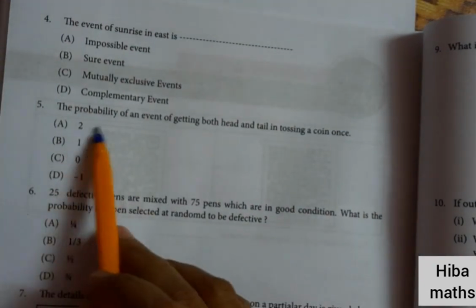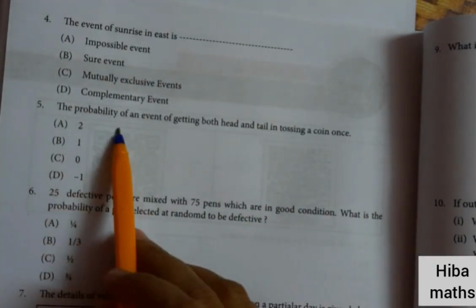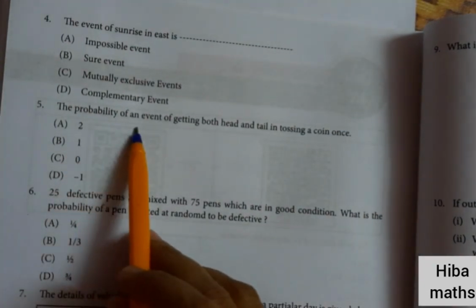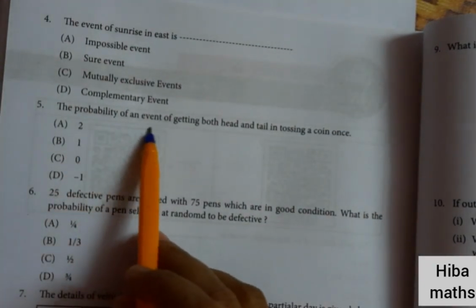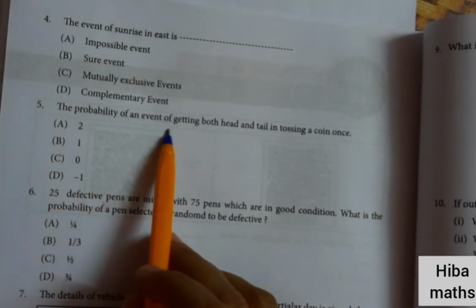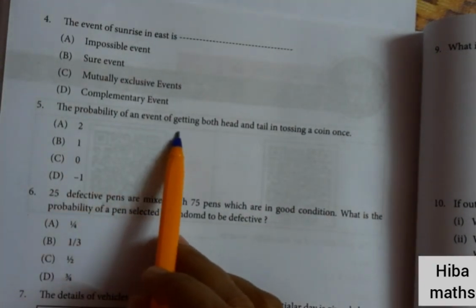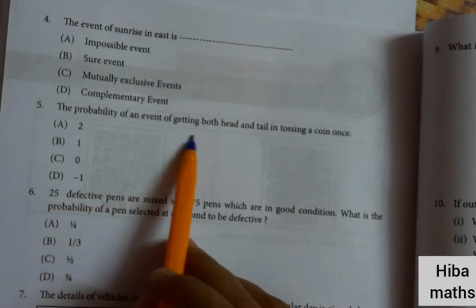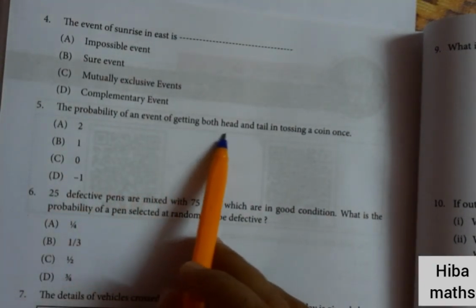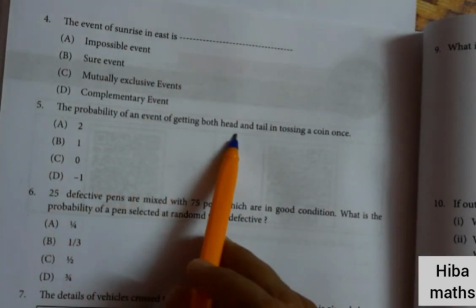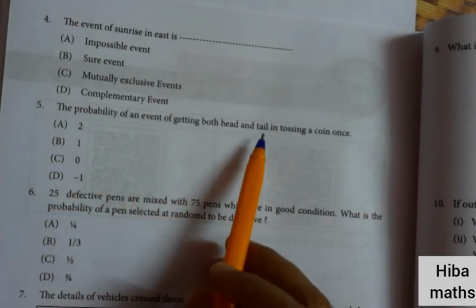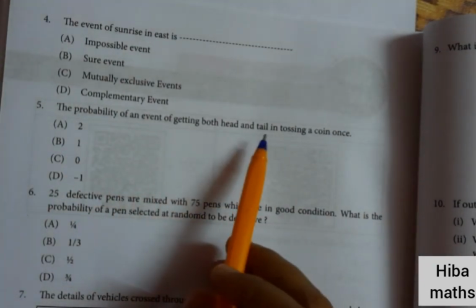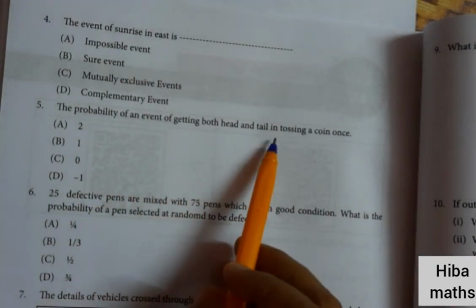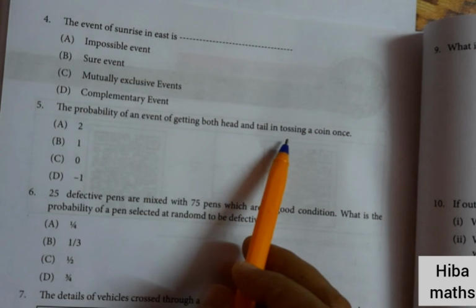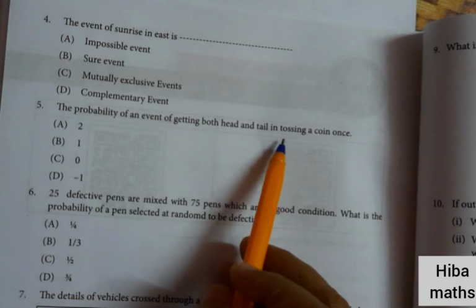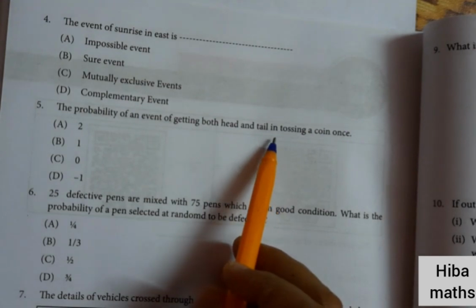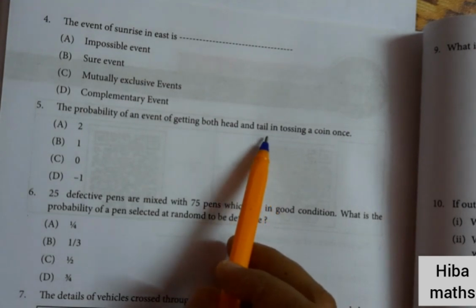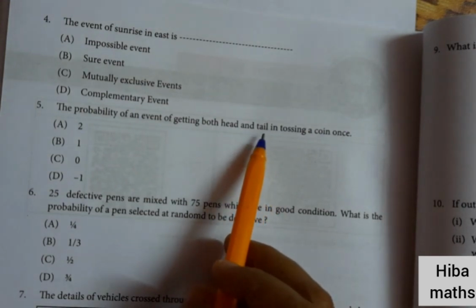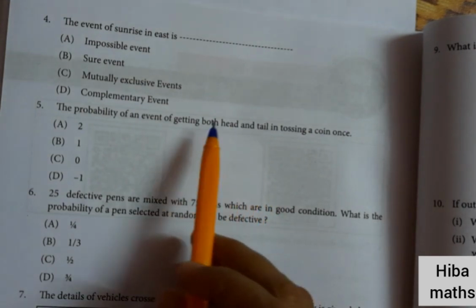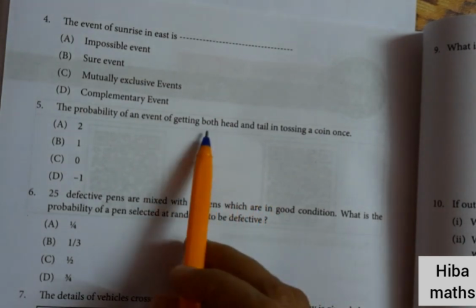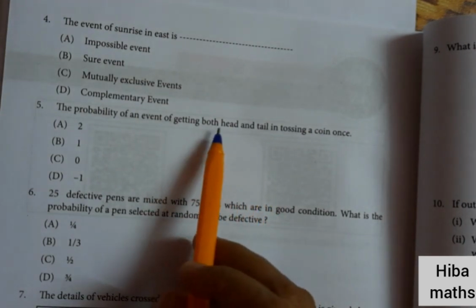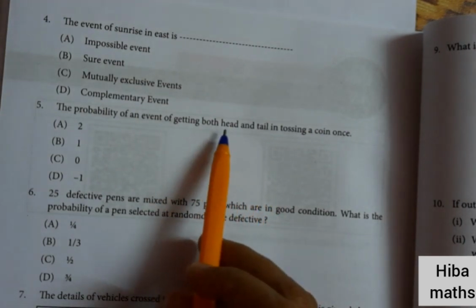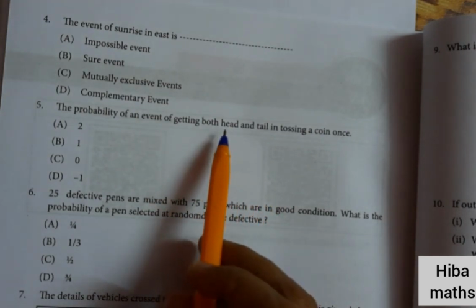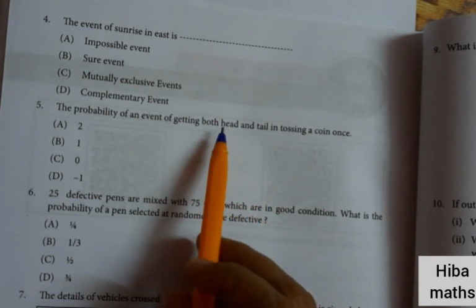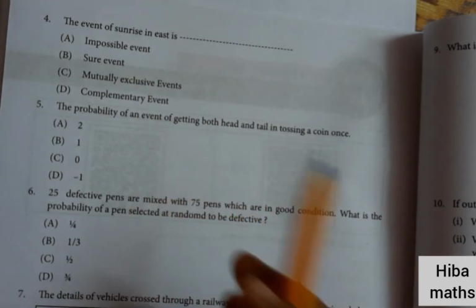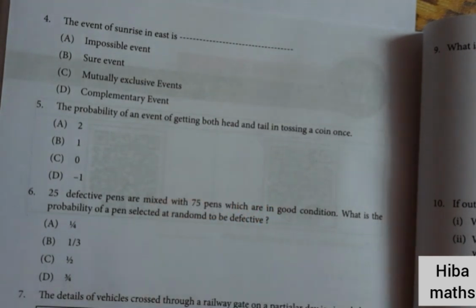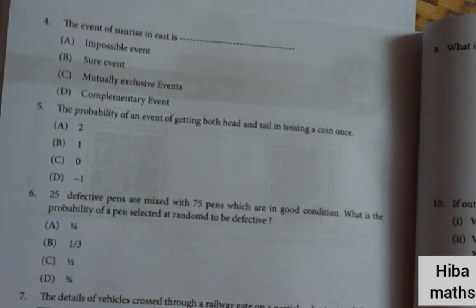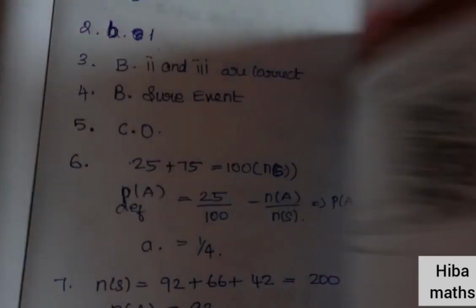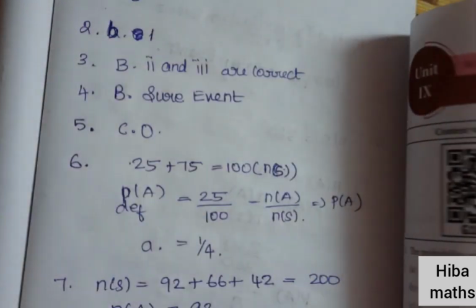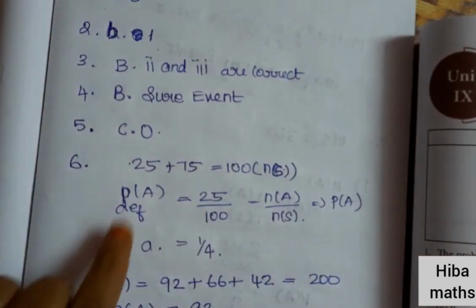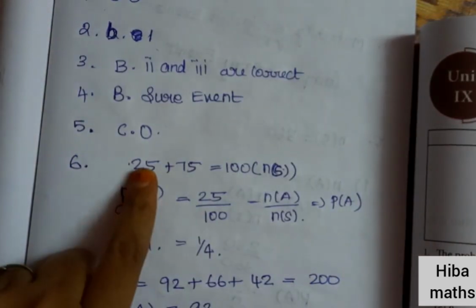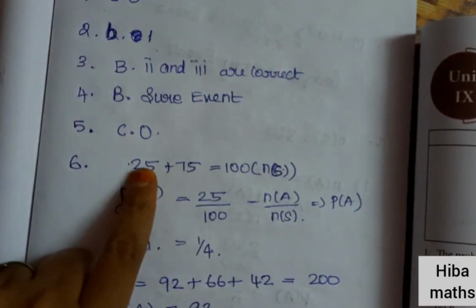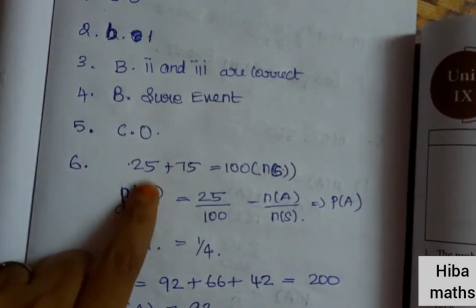Fifth question: the probability of getting both head and tail when tossing a coin. You cannot get both head and tail simultaneously, so that is 0 — an impossible event.